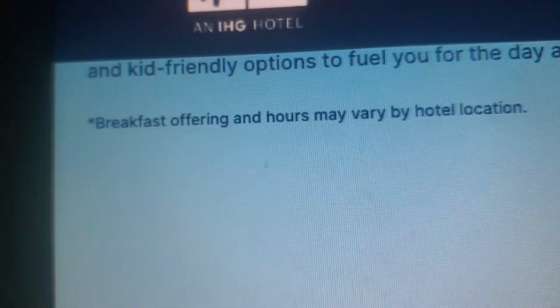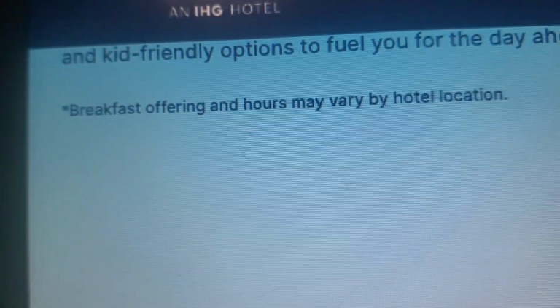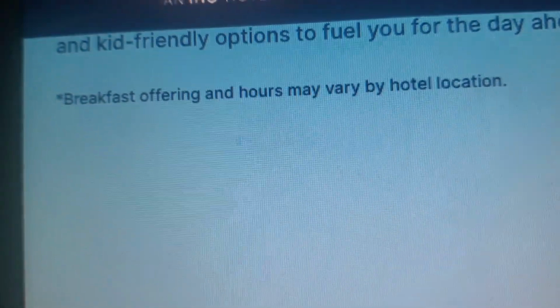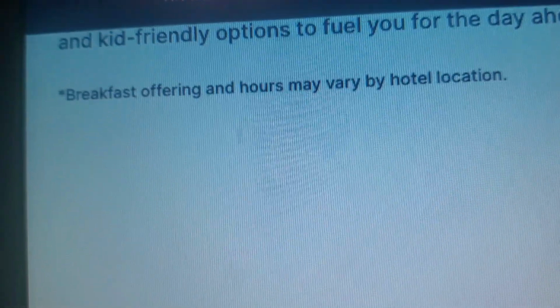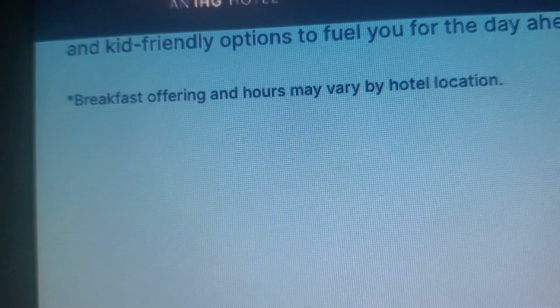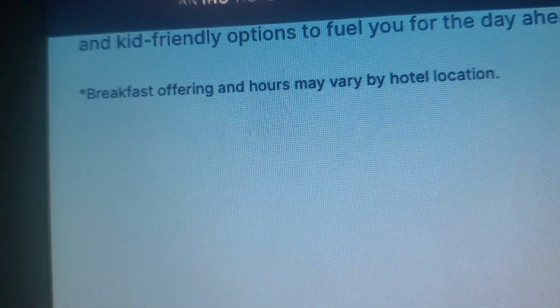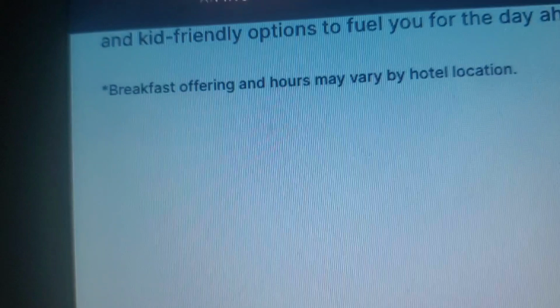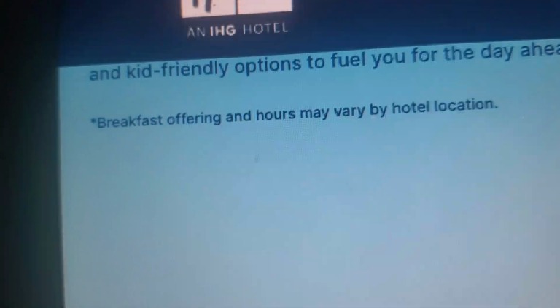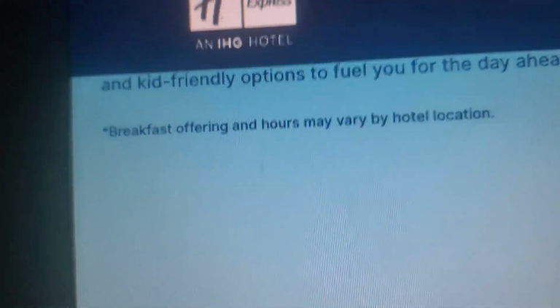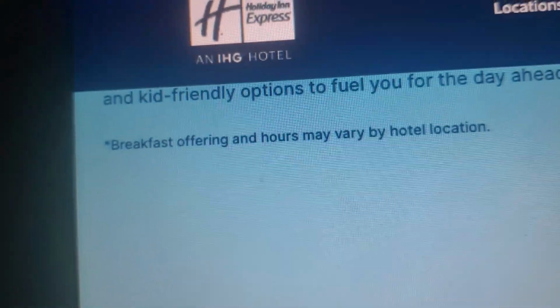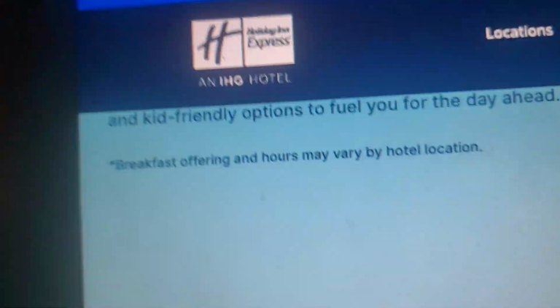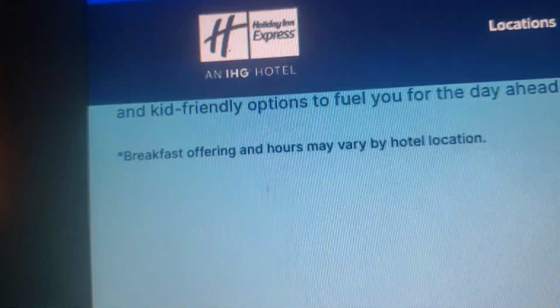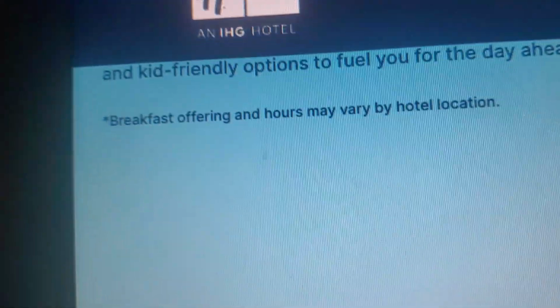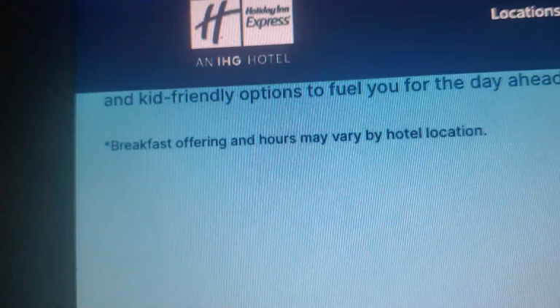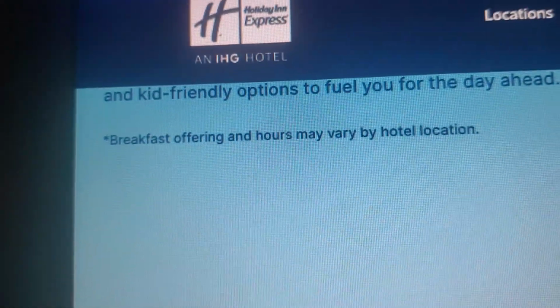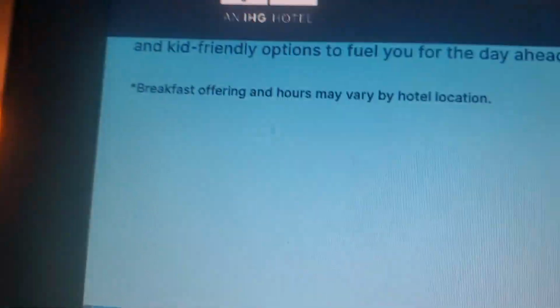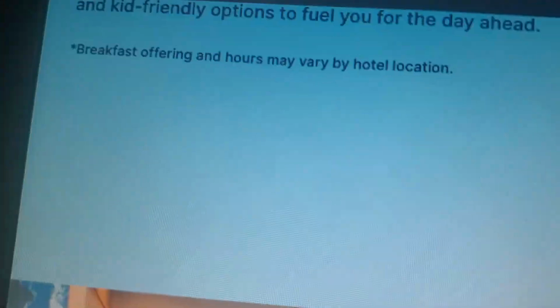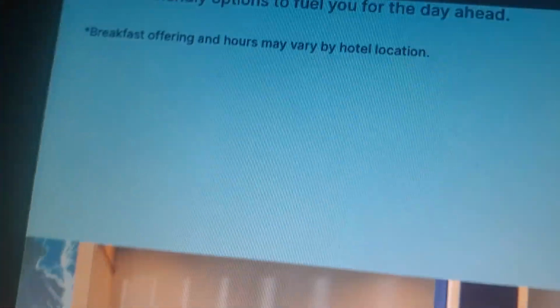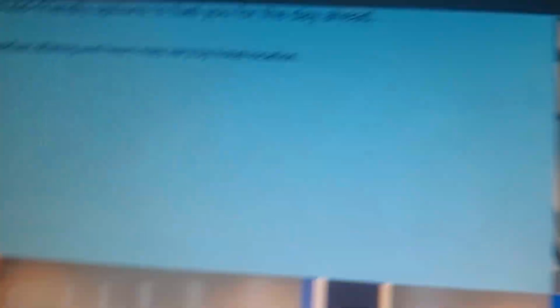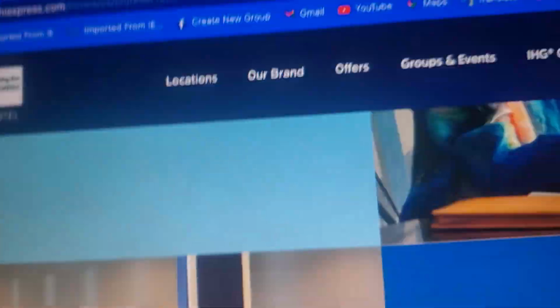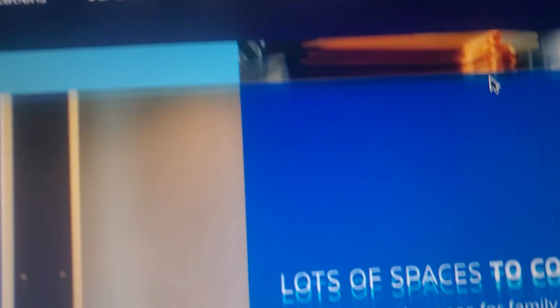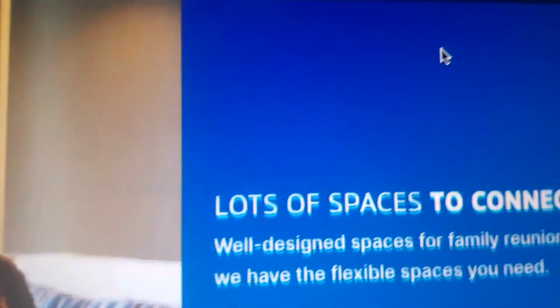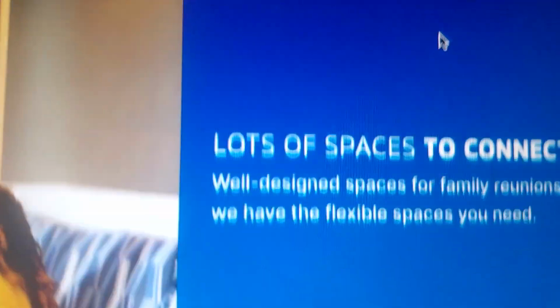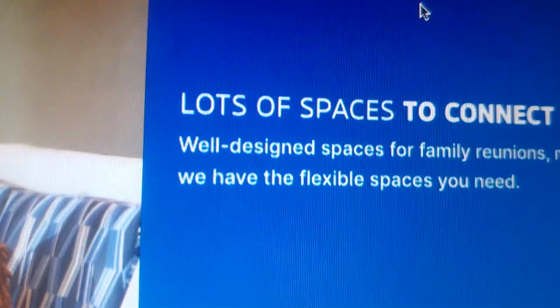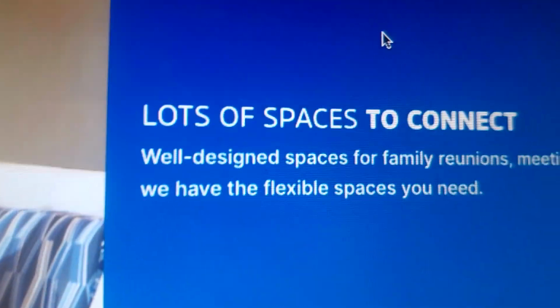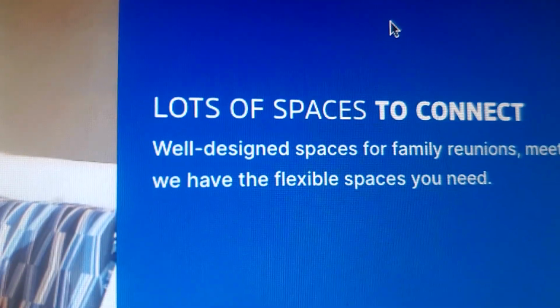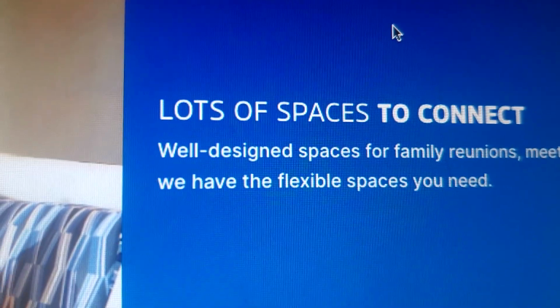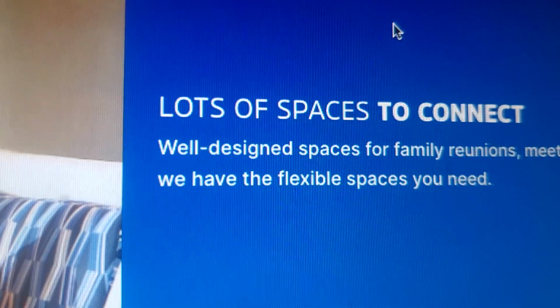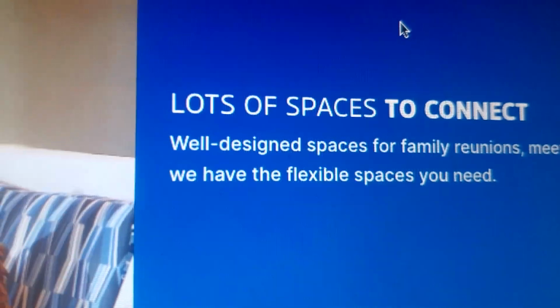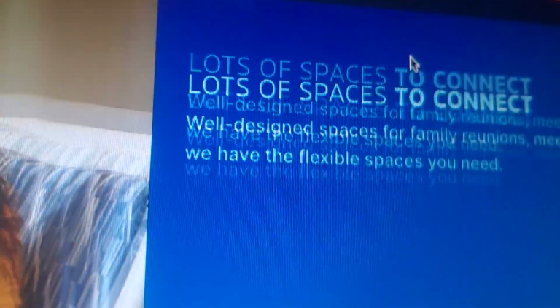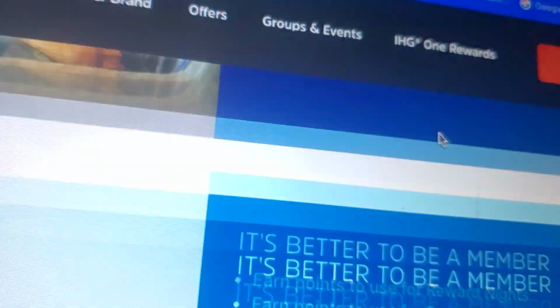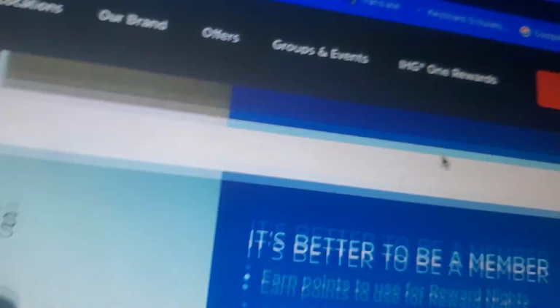Breakfast offering and hours may vary by location. And lots of spaces to connect.